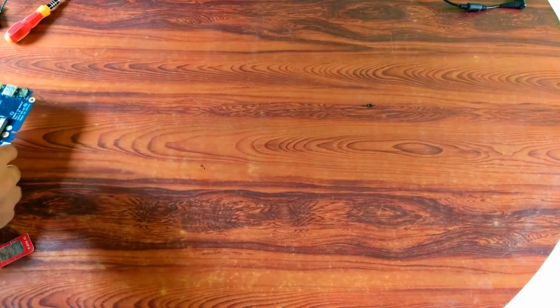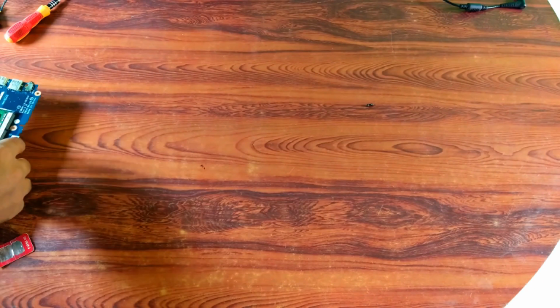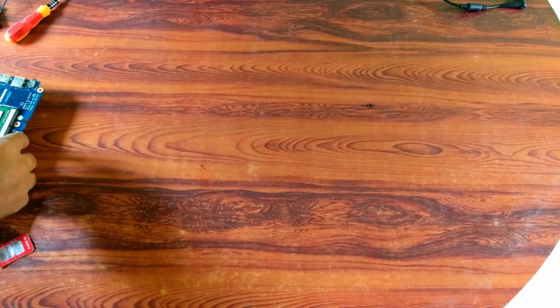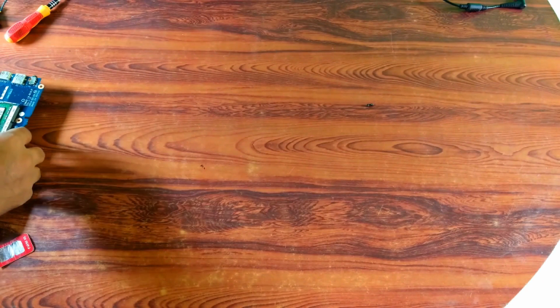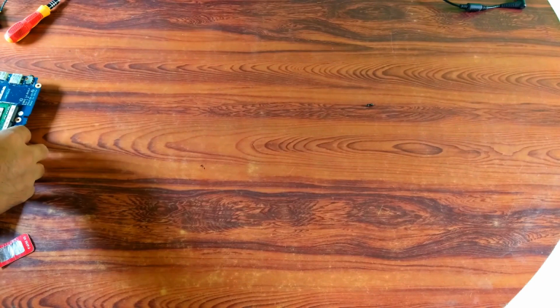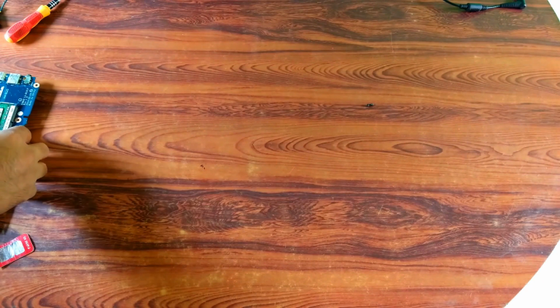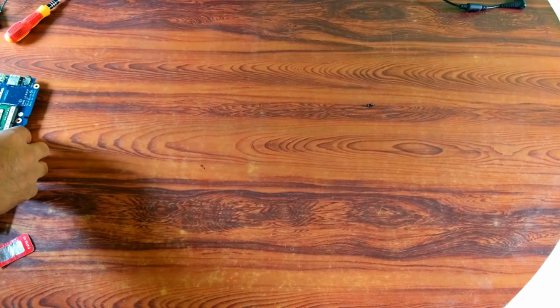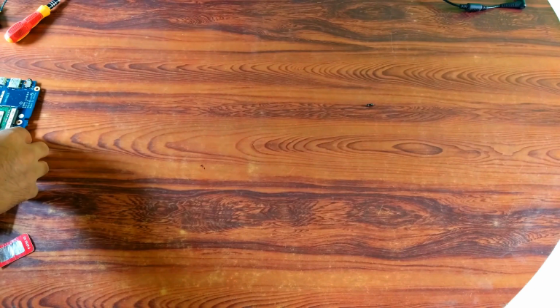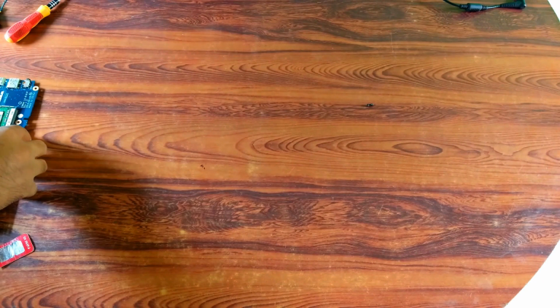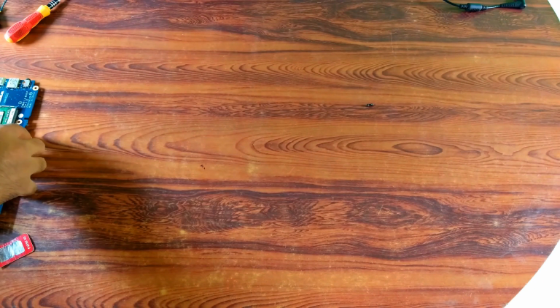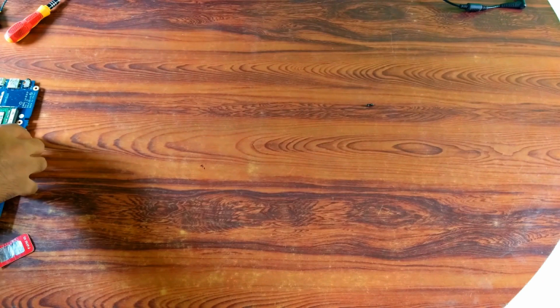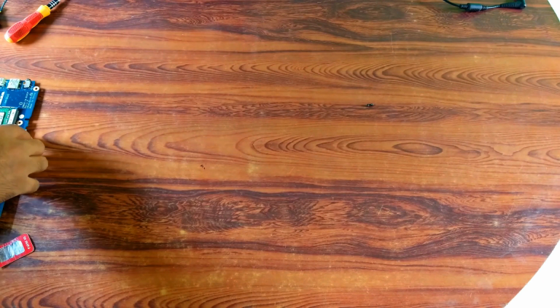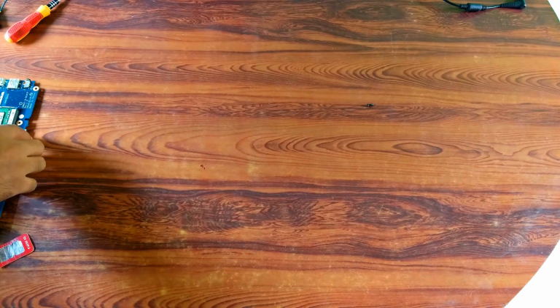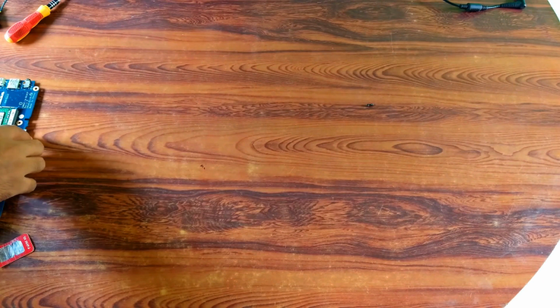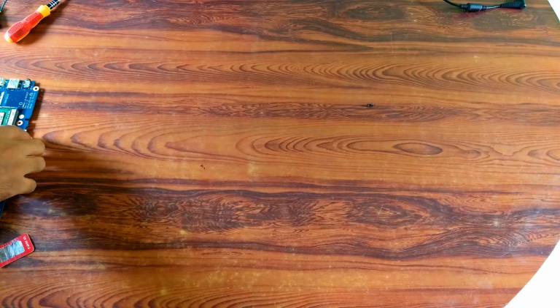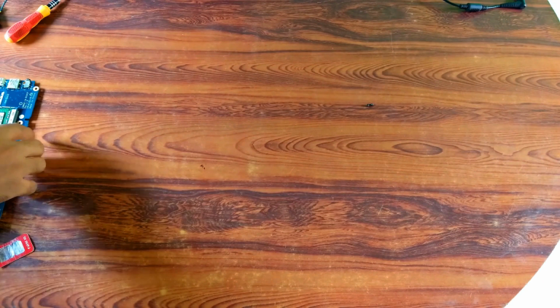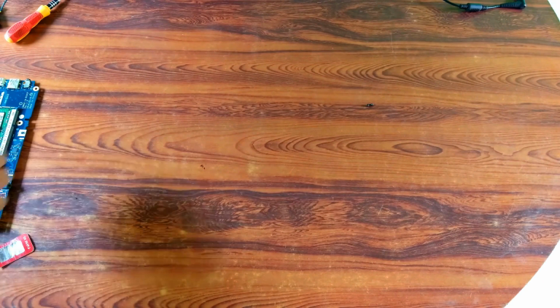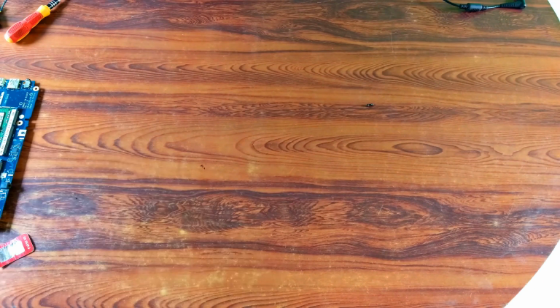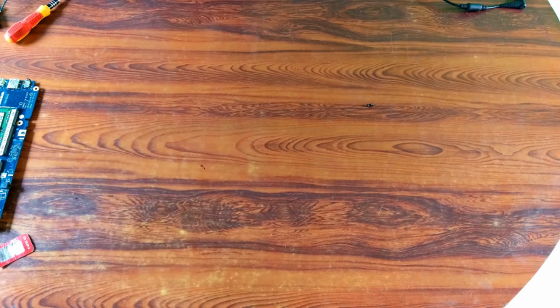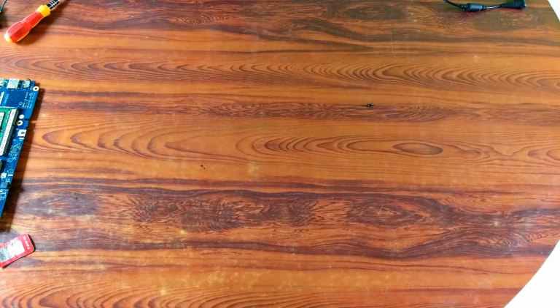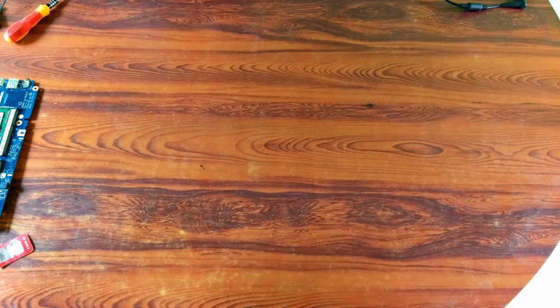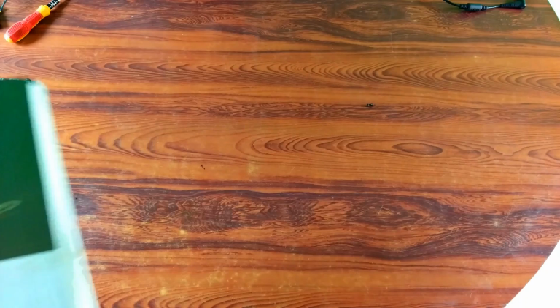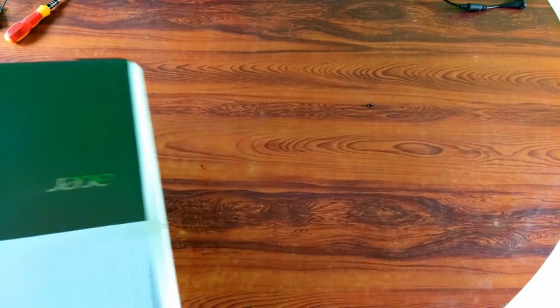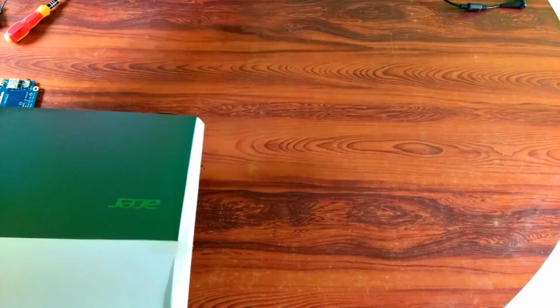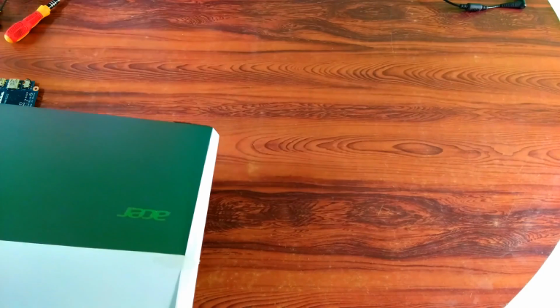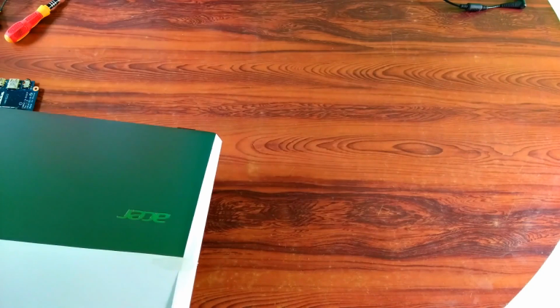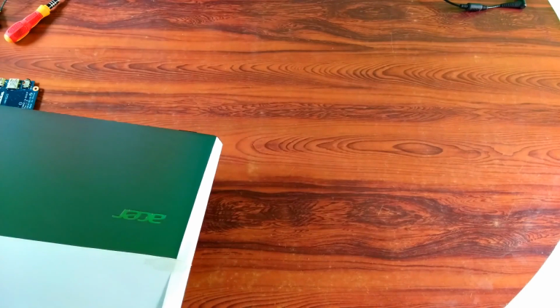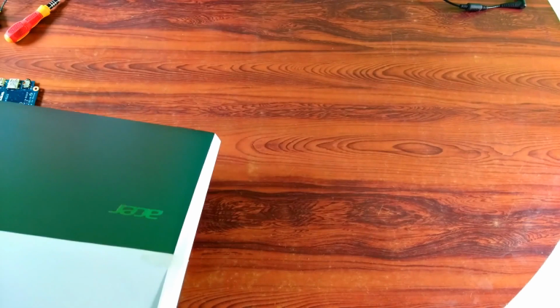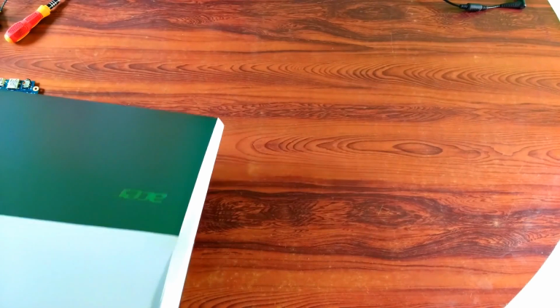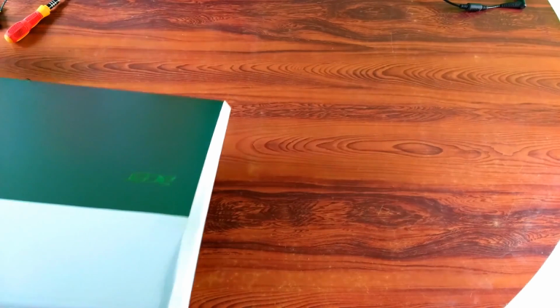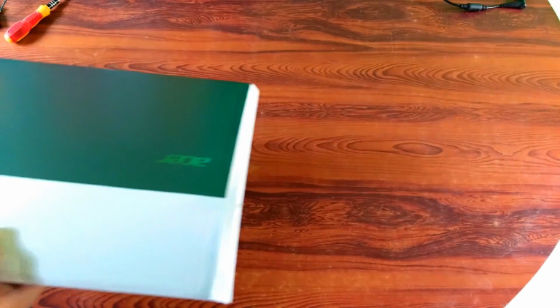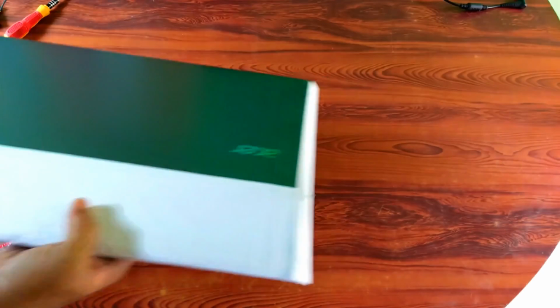Alright, now I am going to assemble it. Again, do everything very gently.